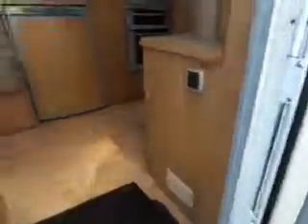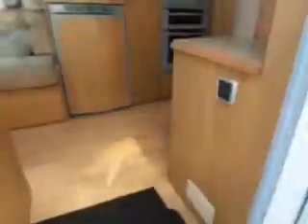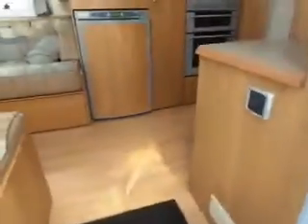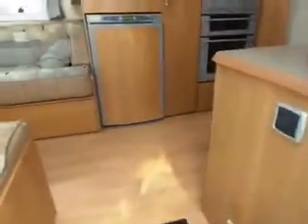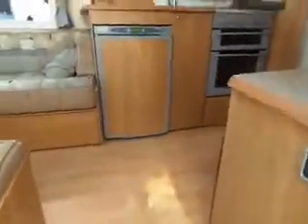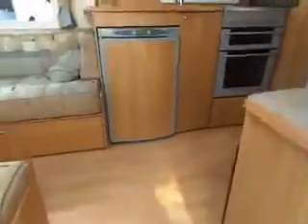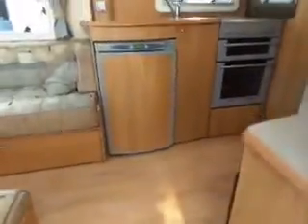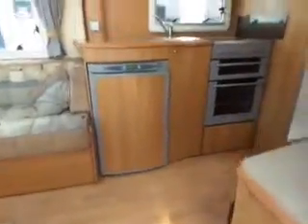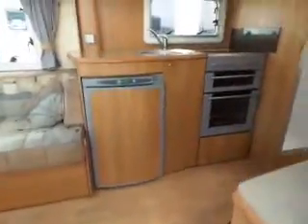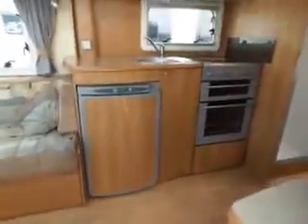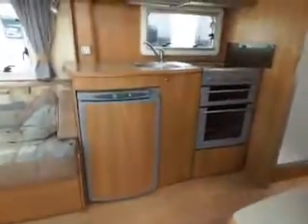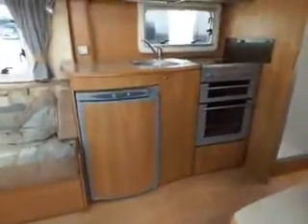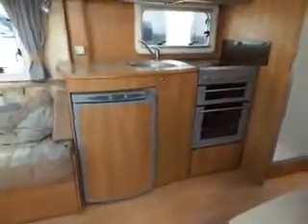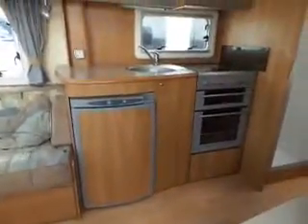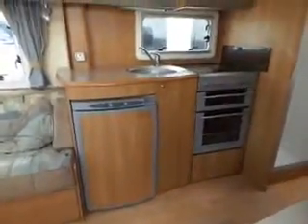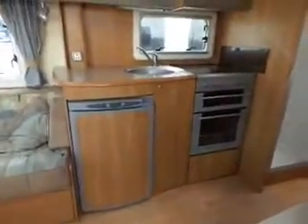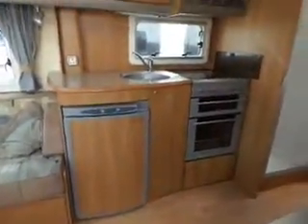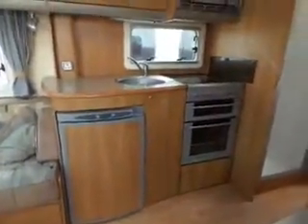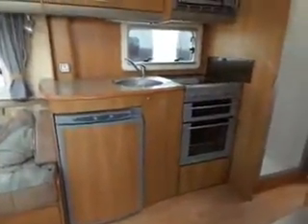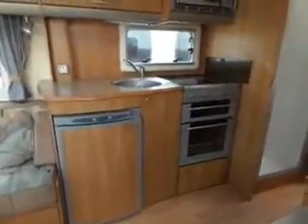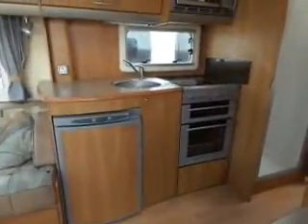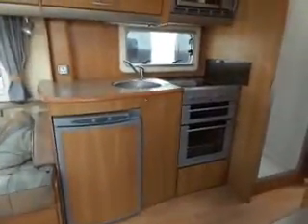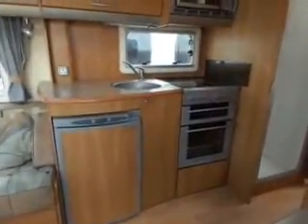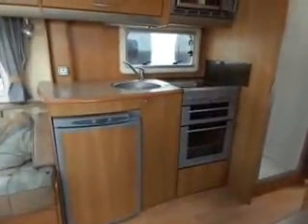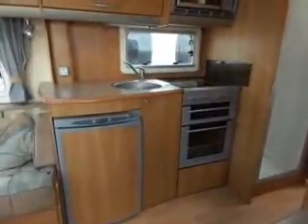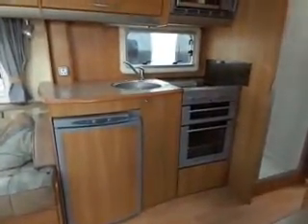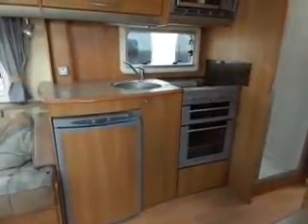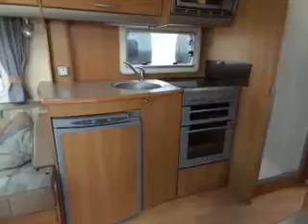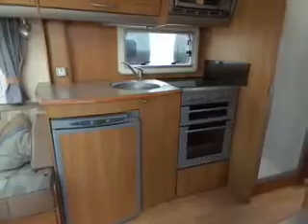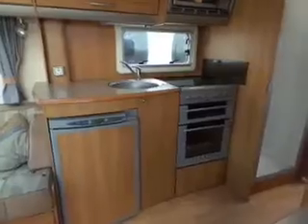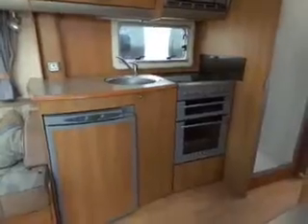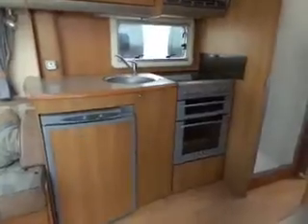As we come in — nice big van this. There's your galley area with your cooker, fridge and sink.